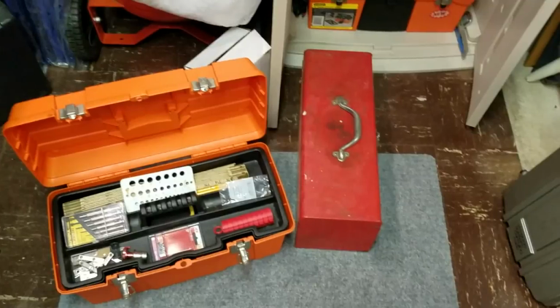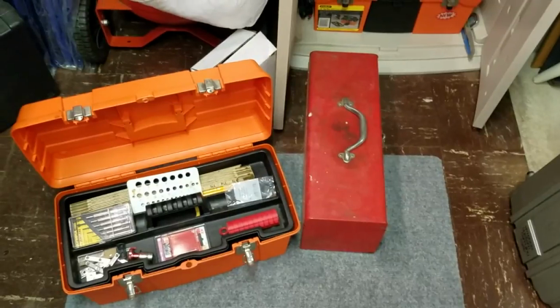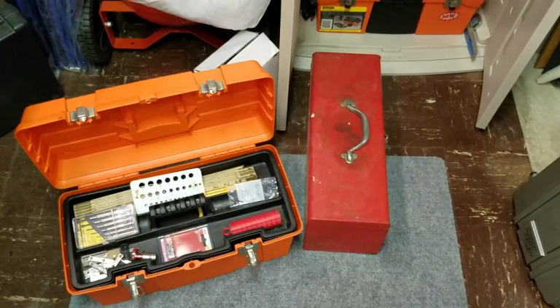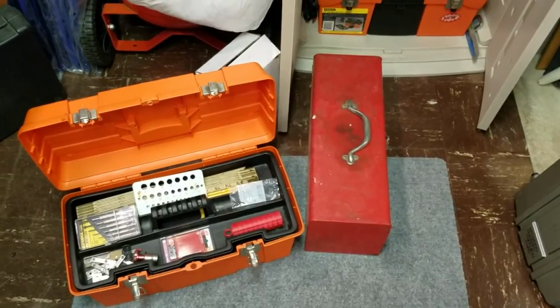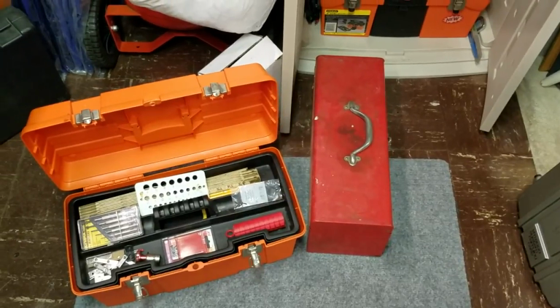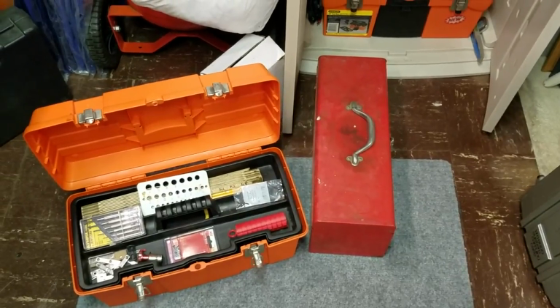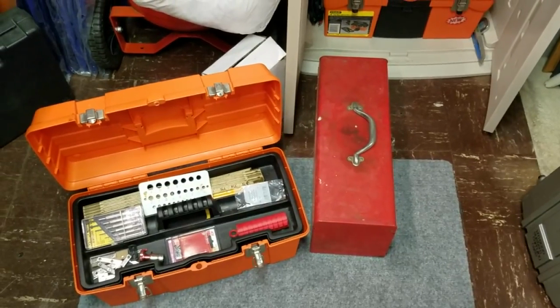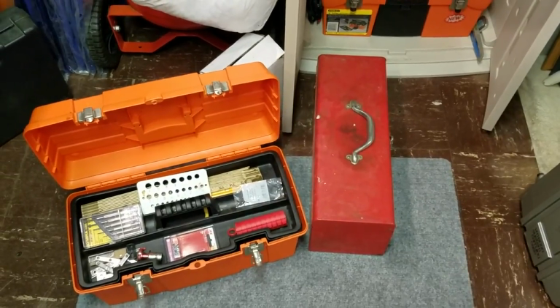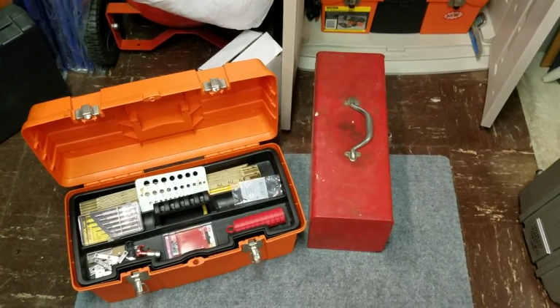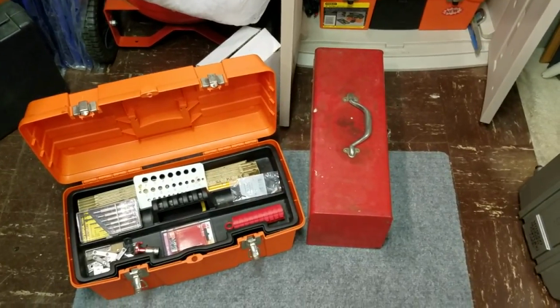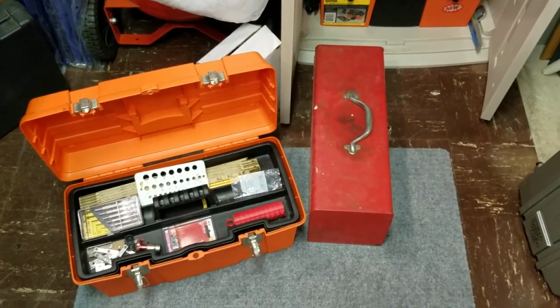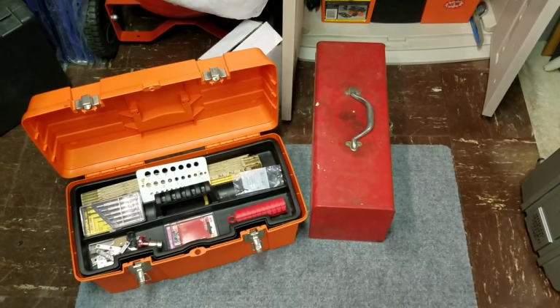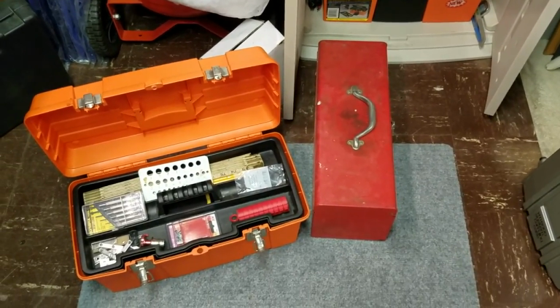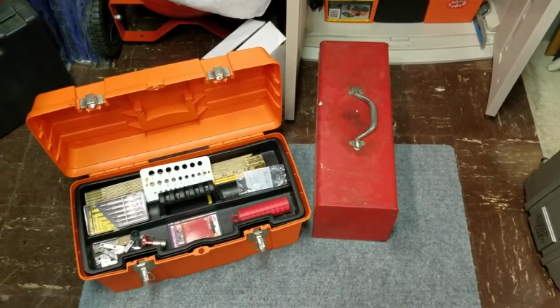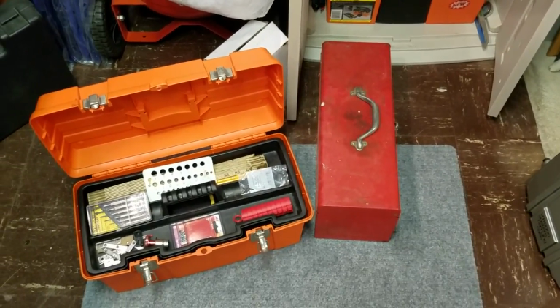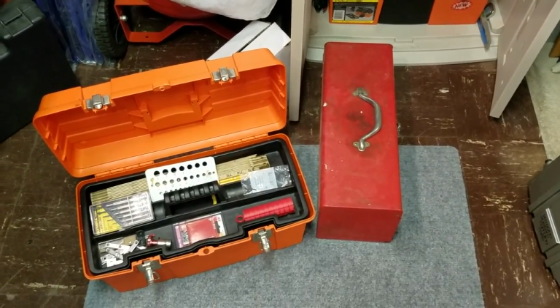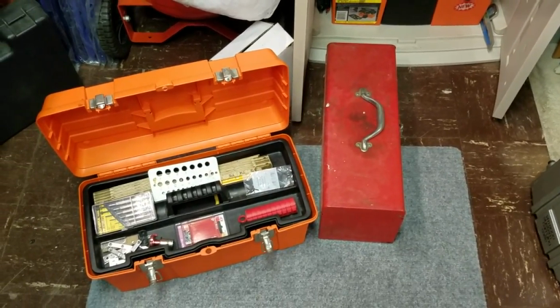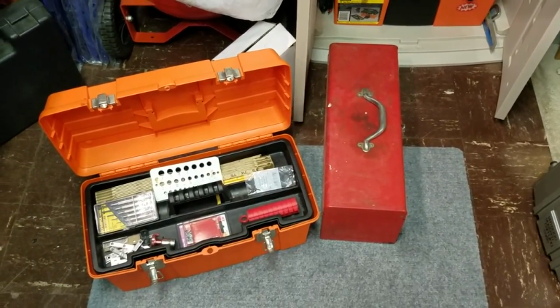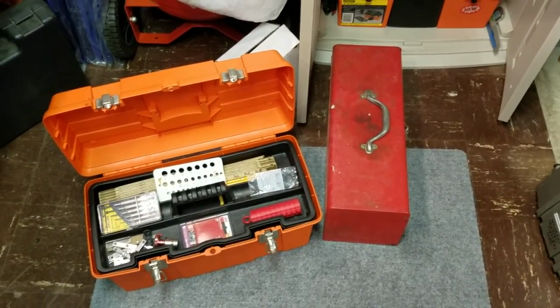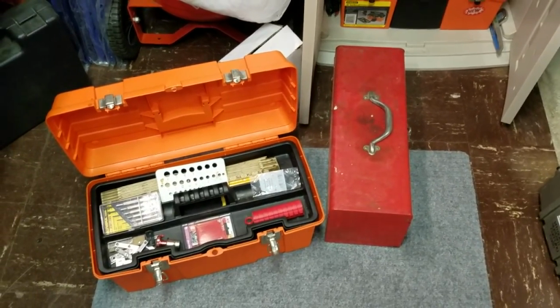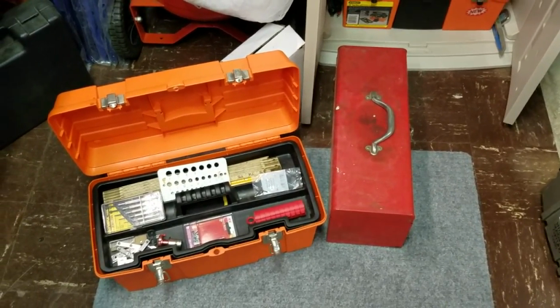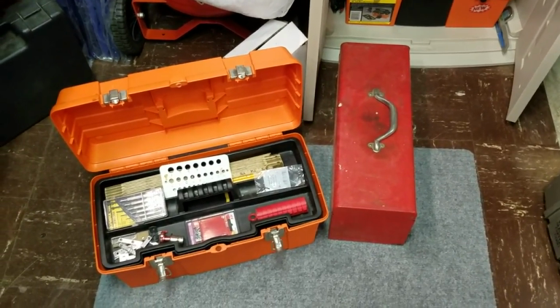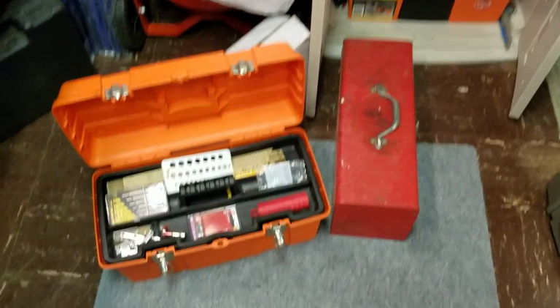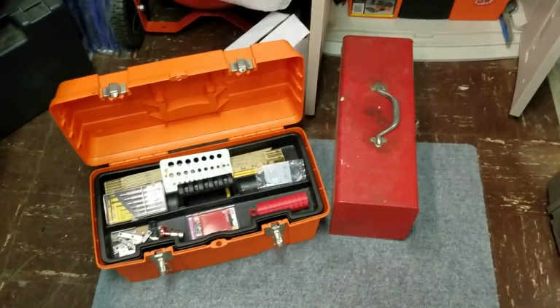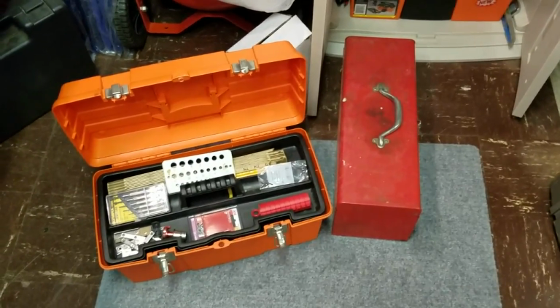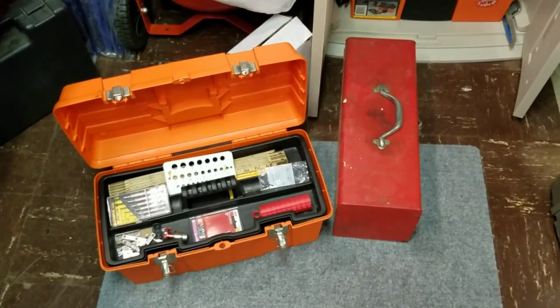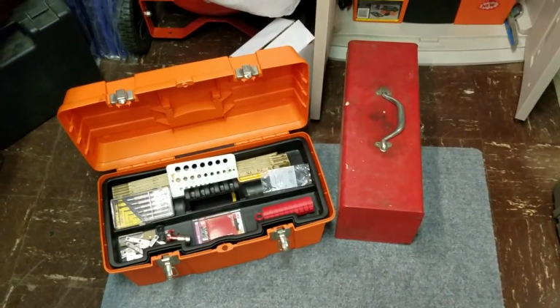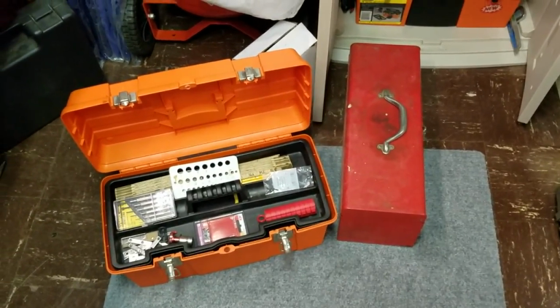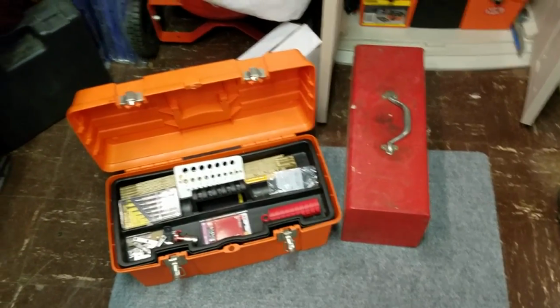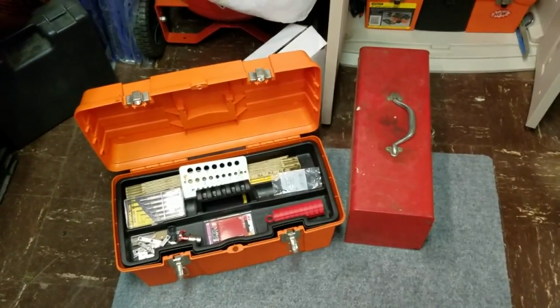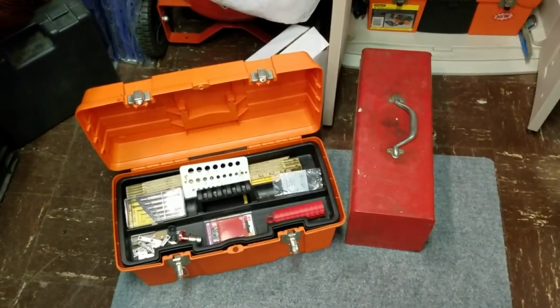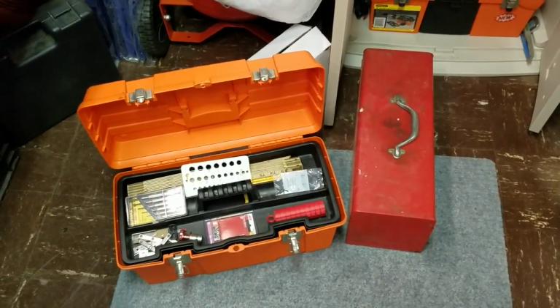Hey everybody, XJody1X here, and I just want to show you some old tools that I took out of circulation.